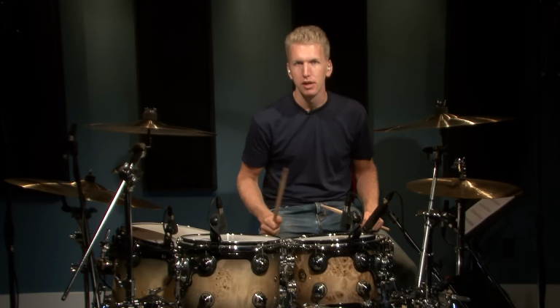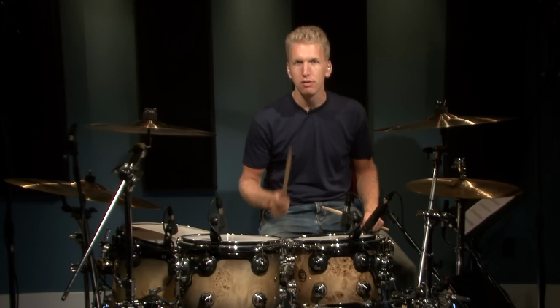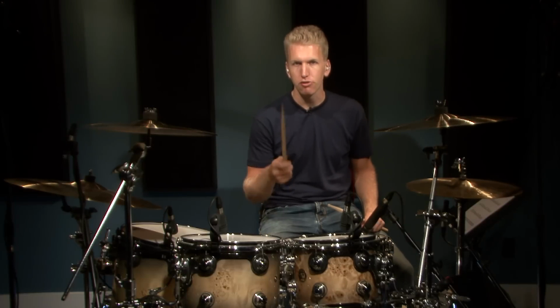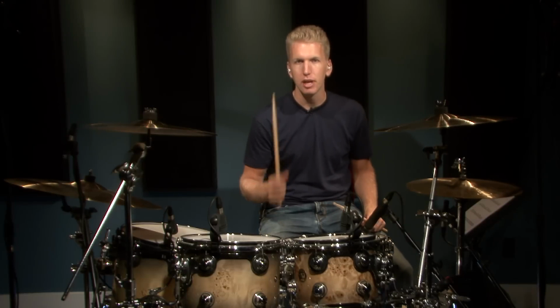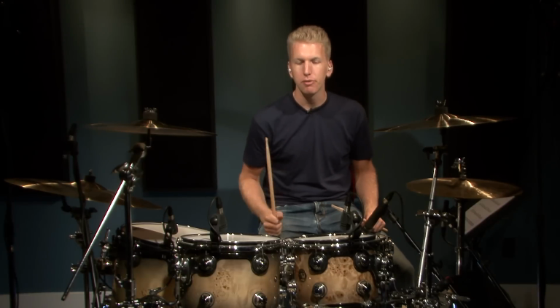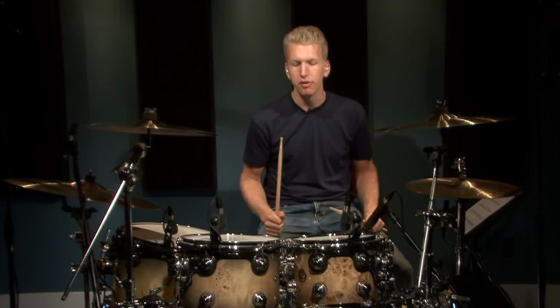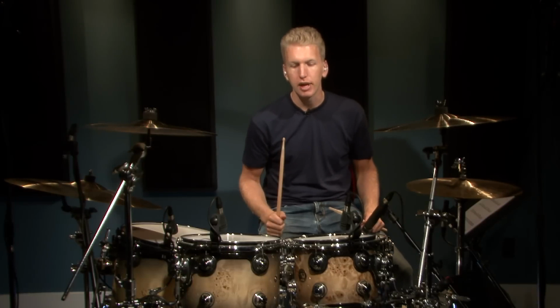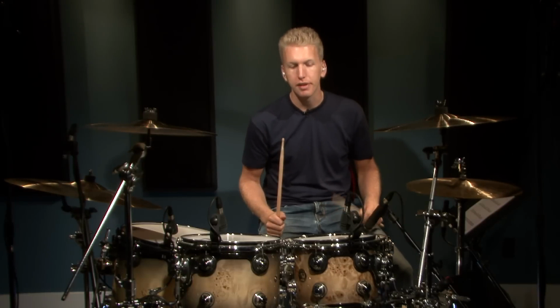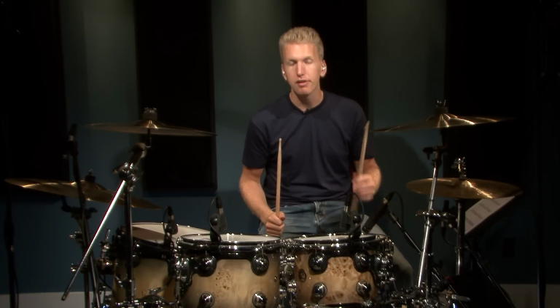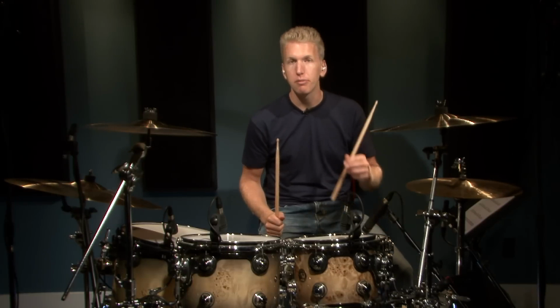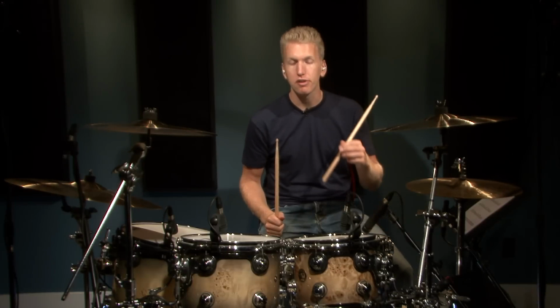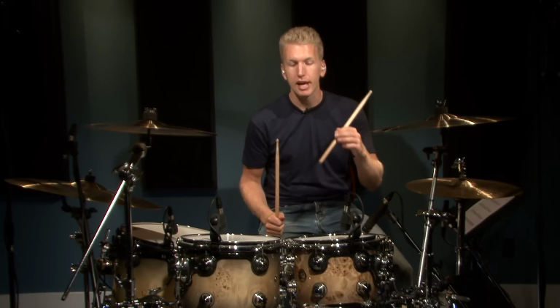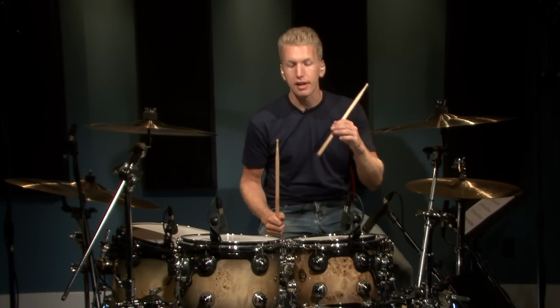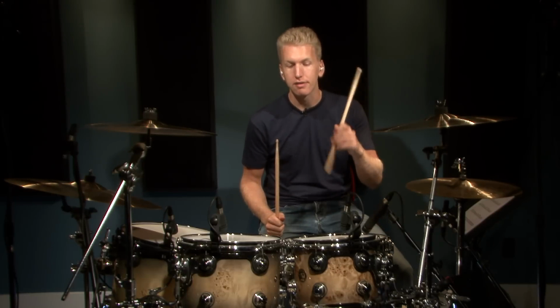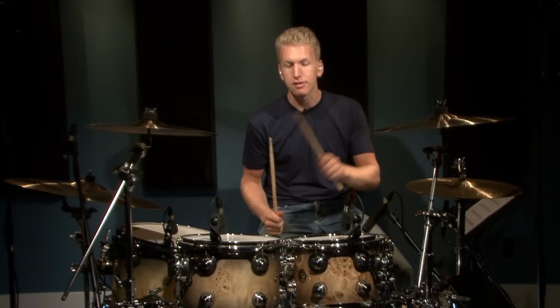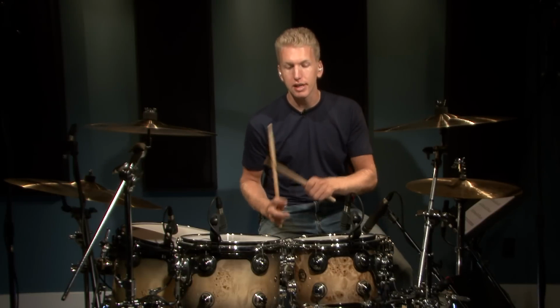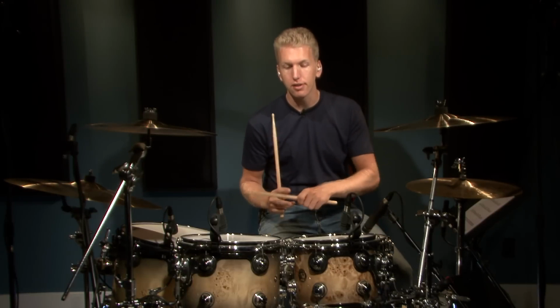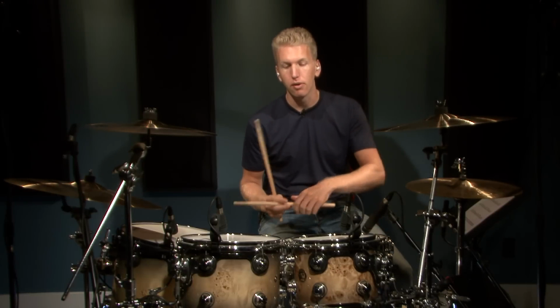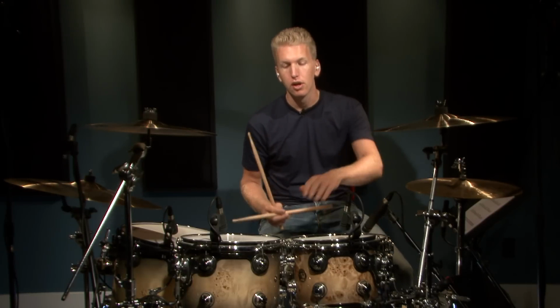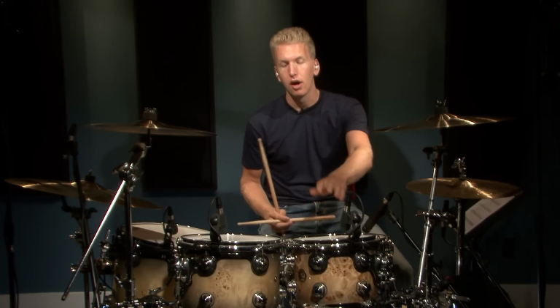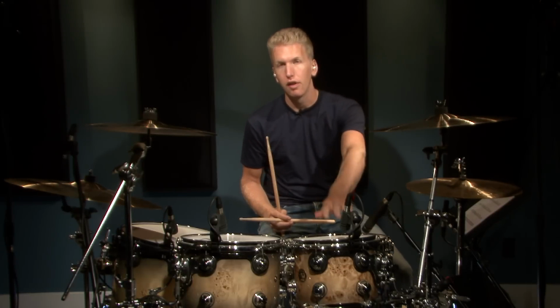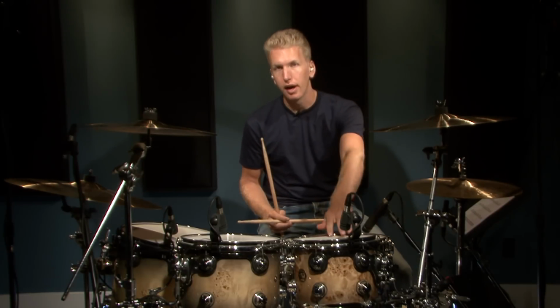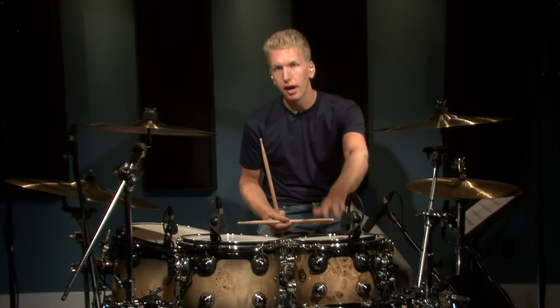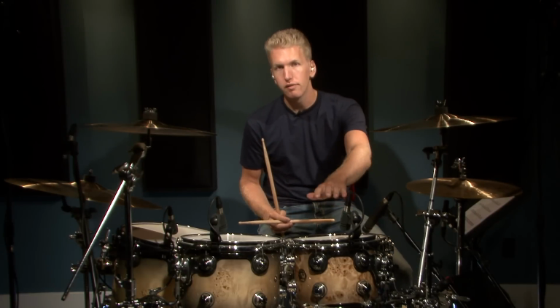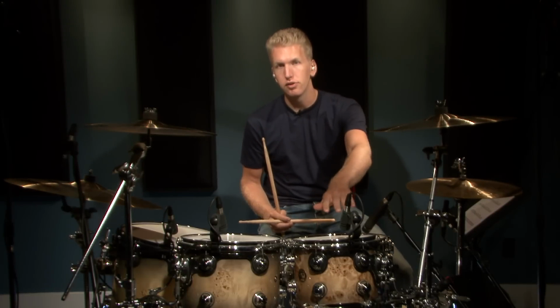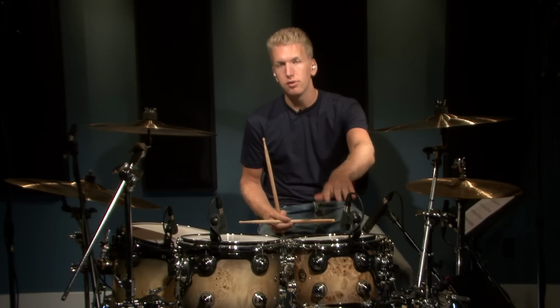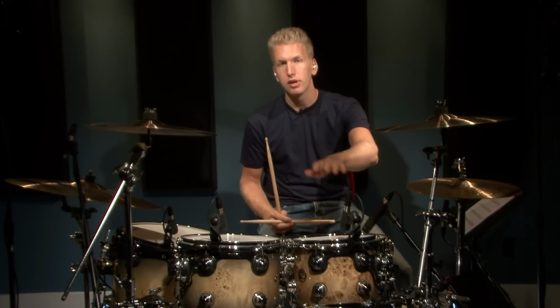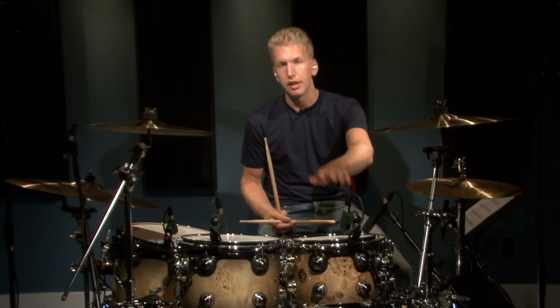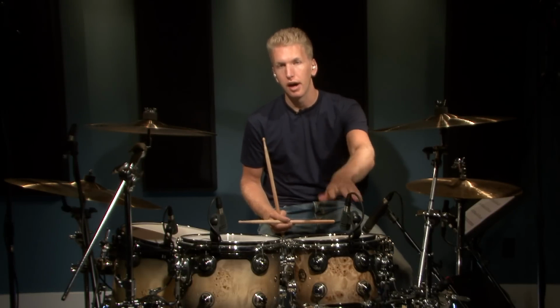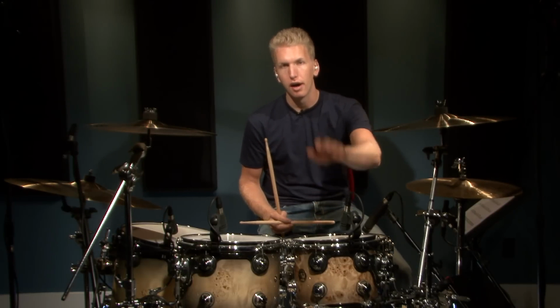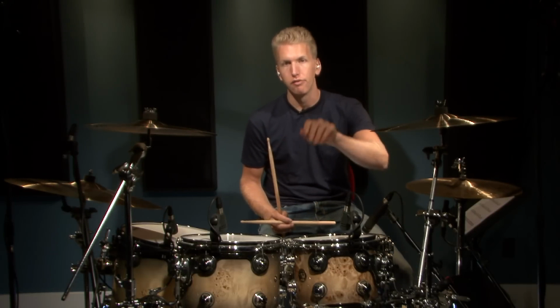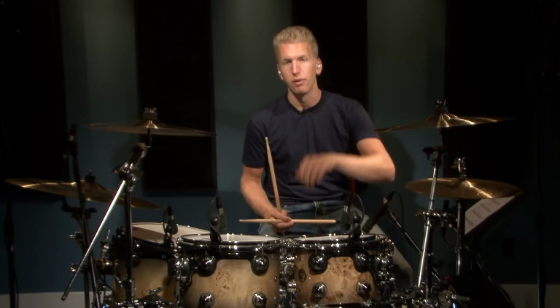So let's try number two. I'm going to add a sixteenth note on the 'ah' of two and the 'ah' of four.